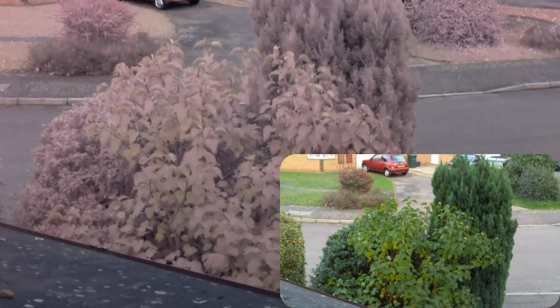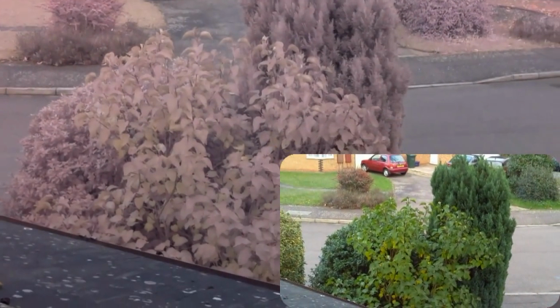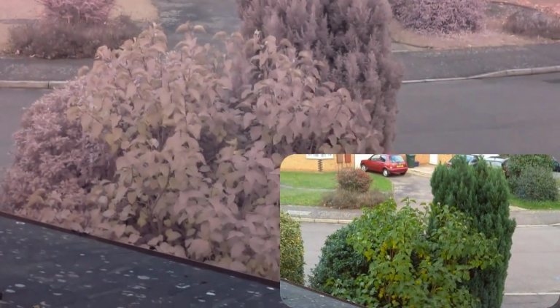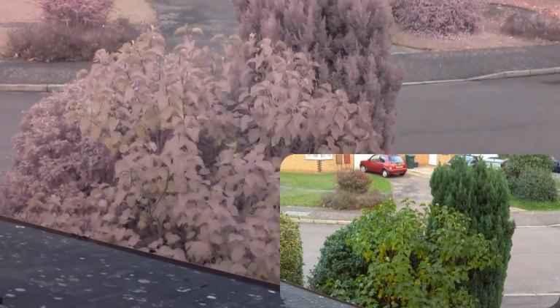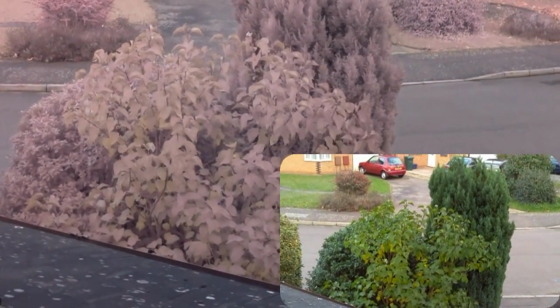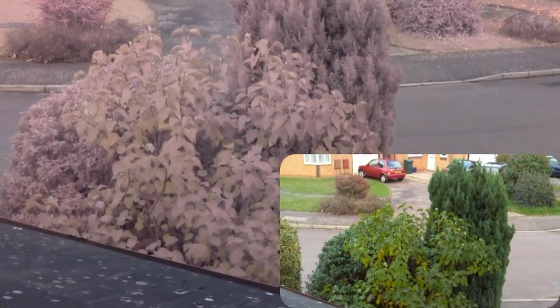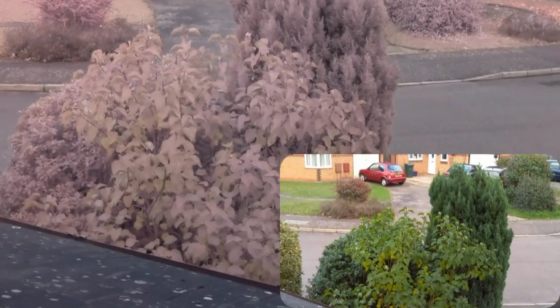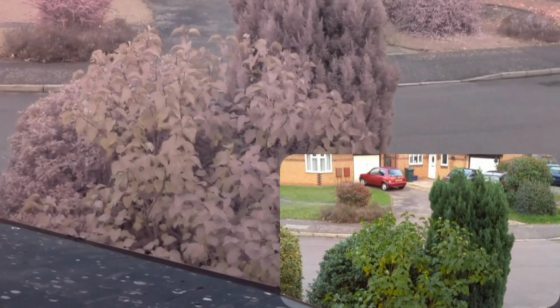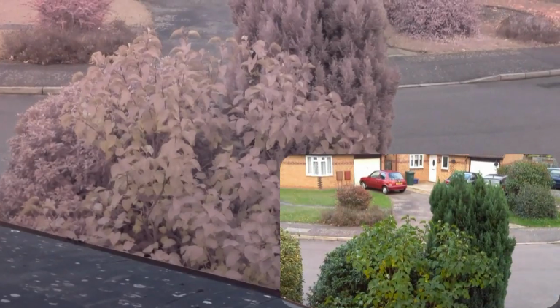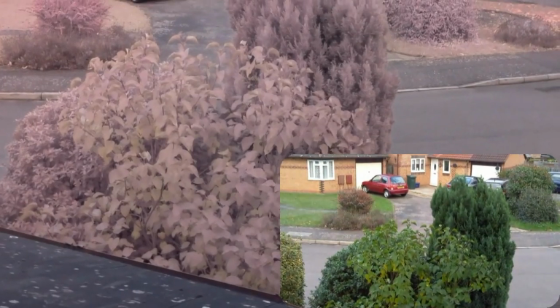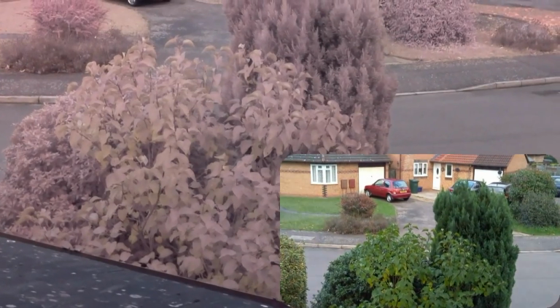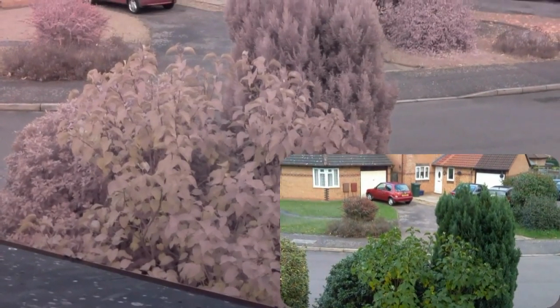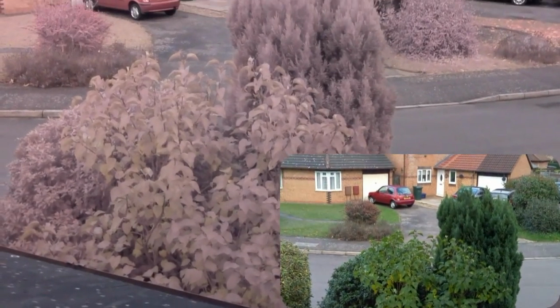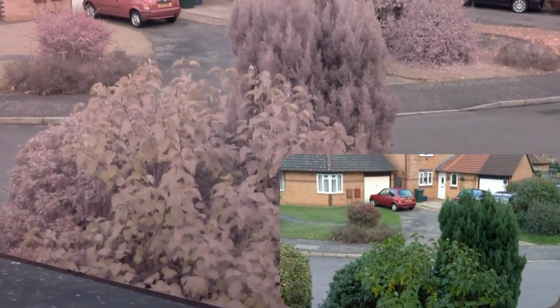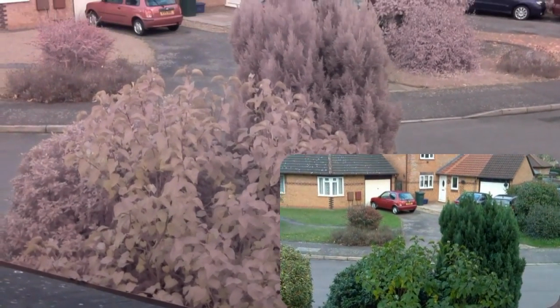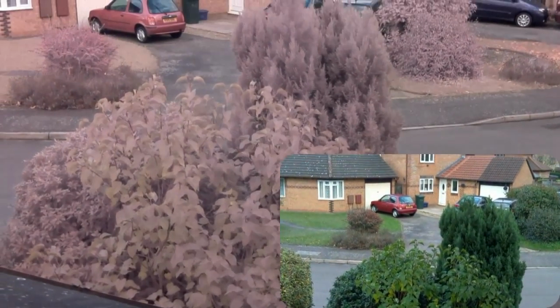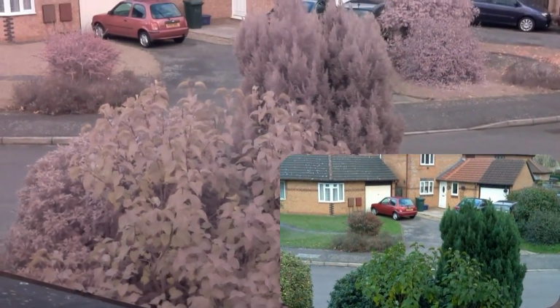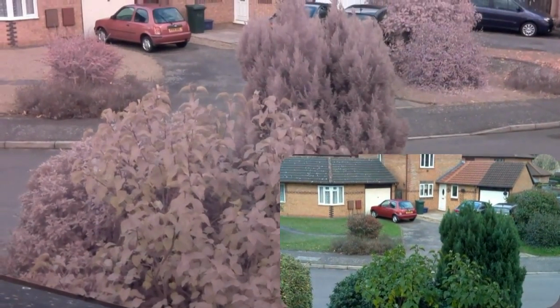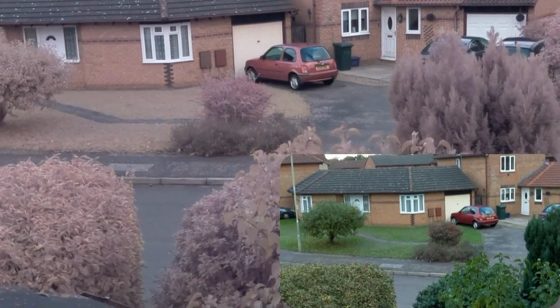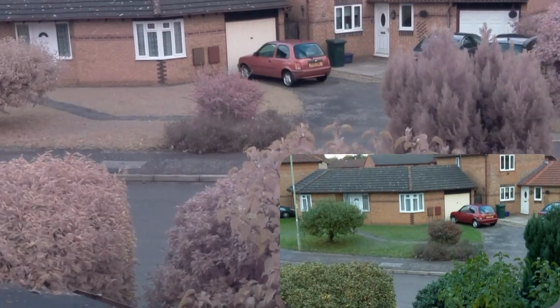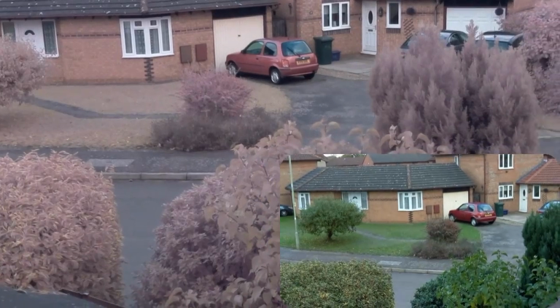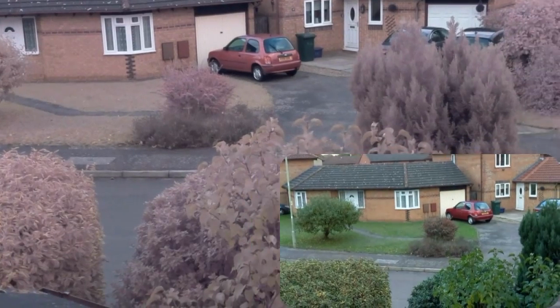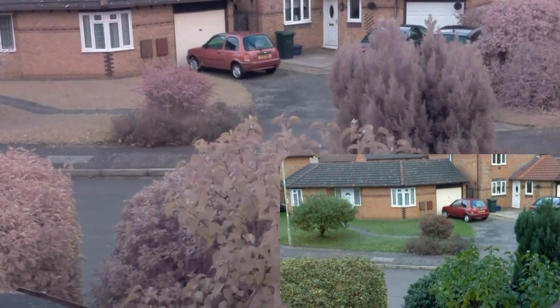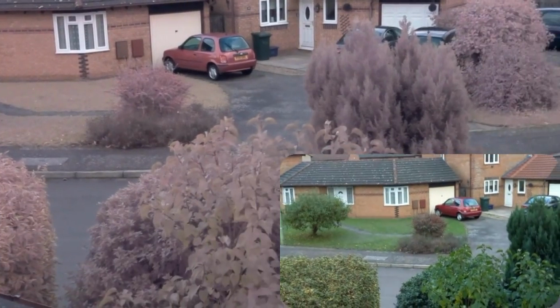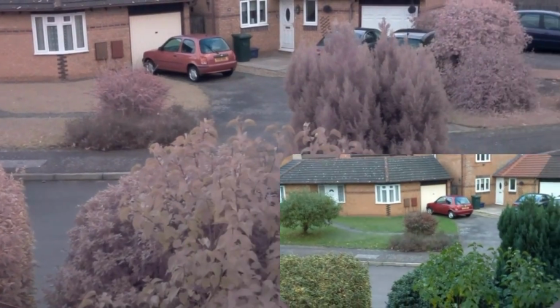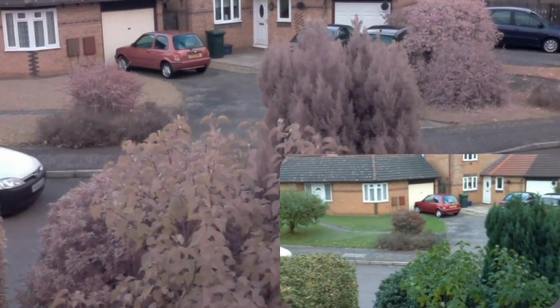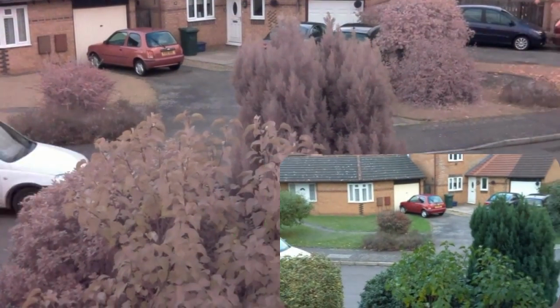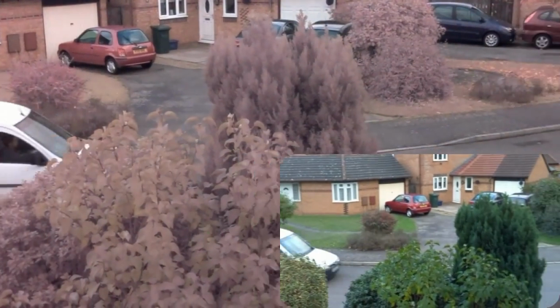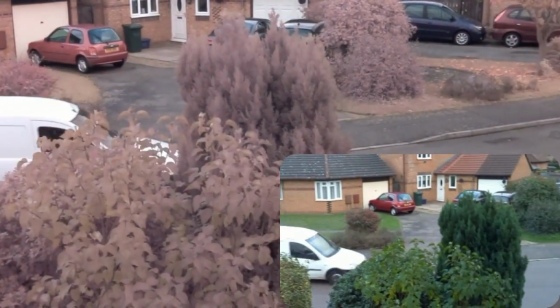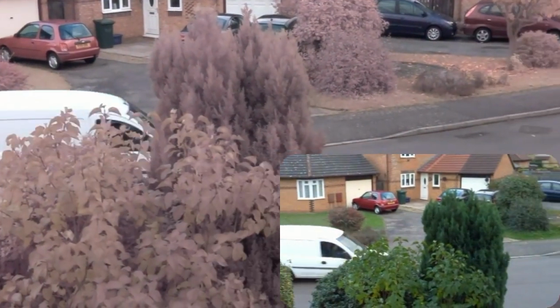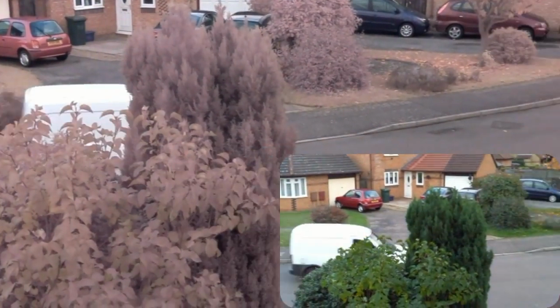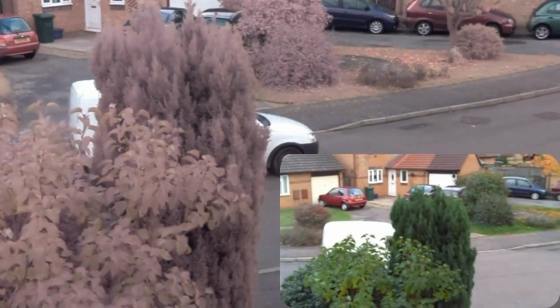Output from Pi Noir is the main picture. The inset is the Raspi camcorder. As you can see there's quite a difference.